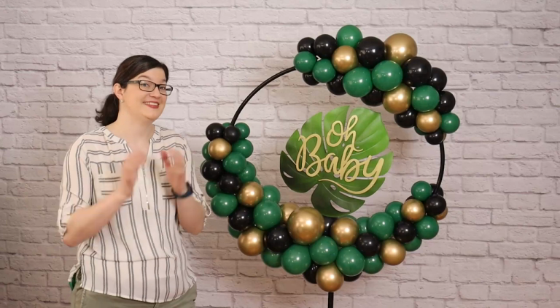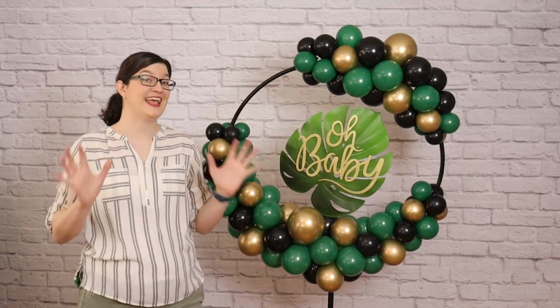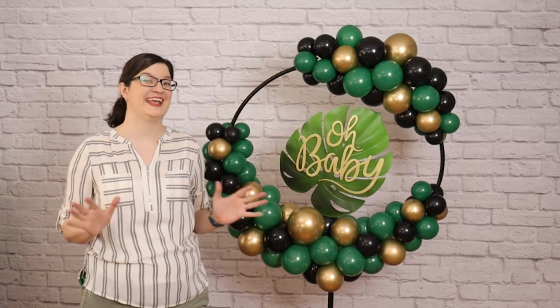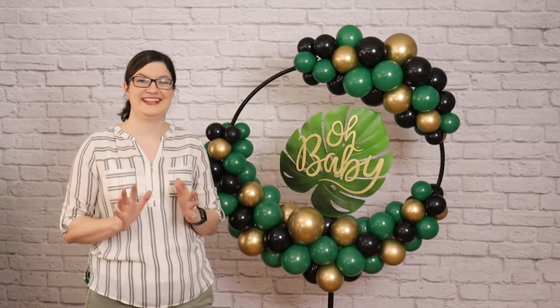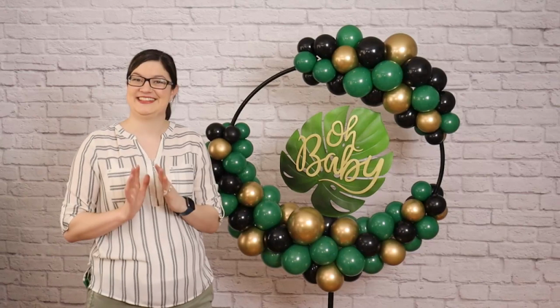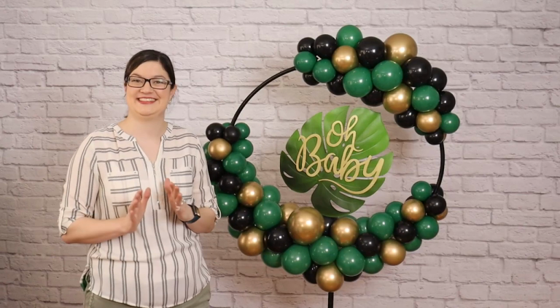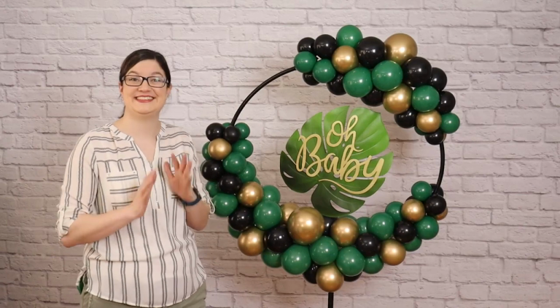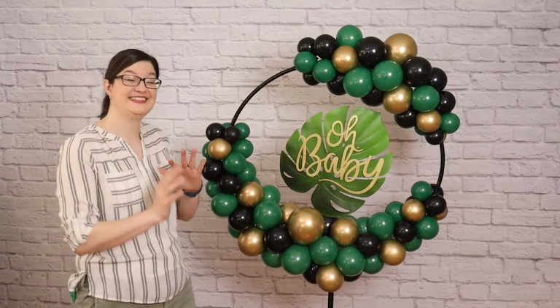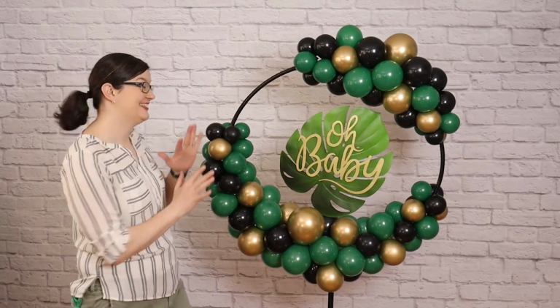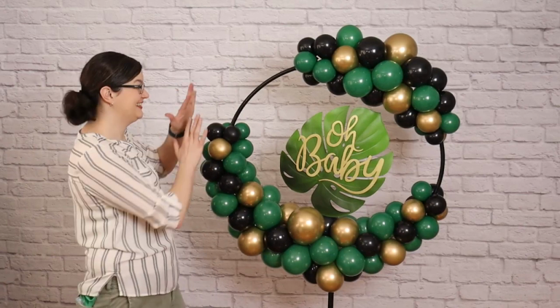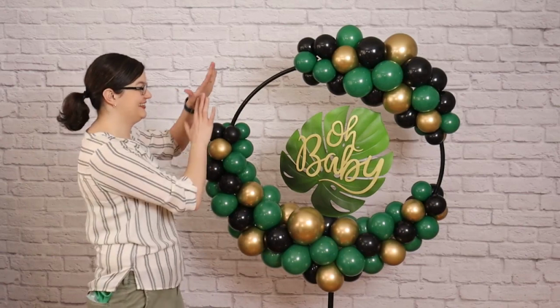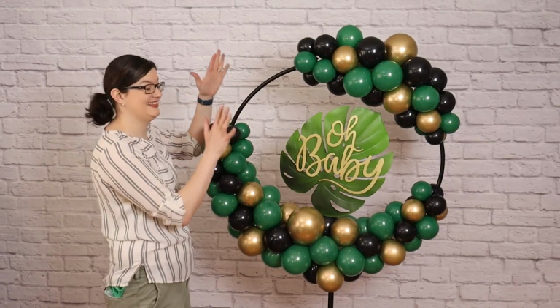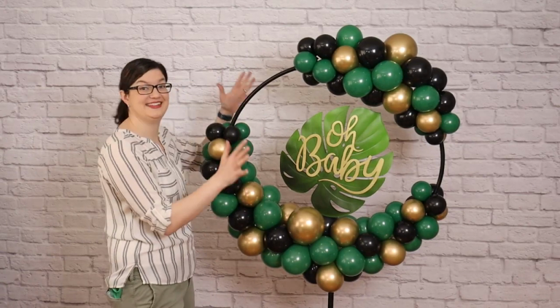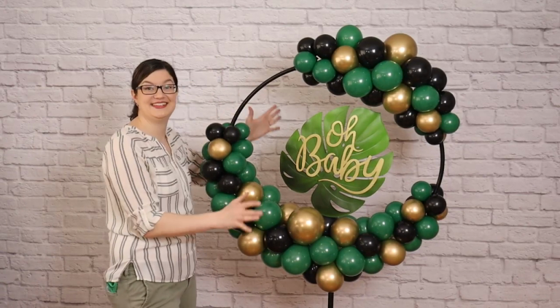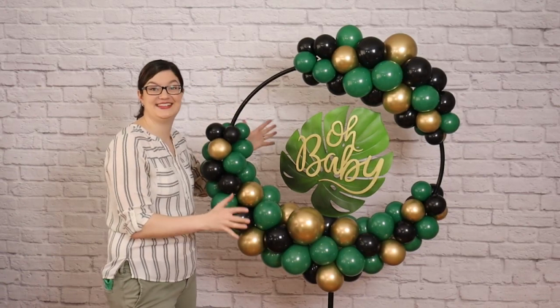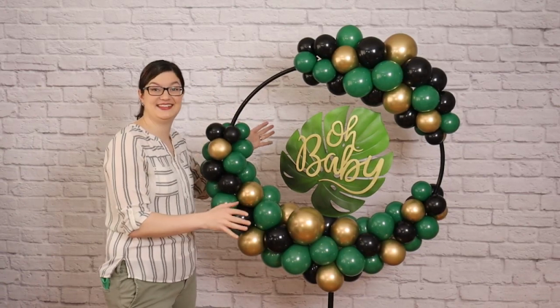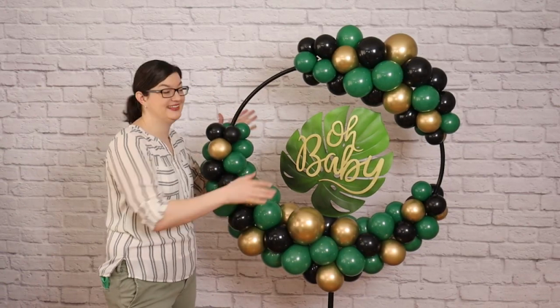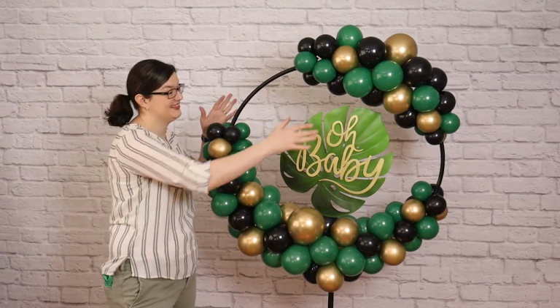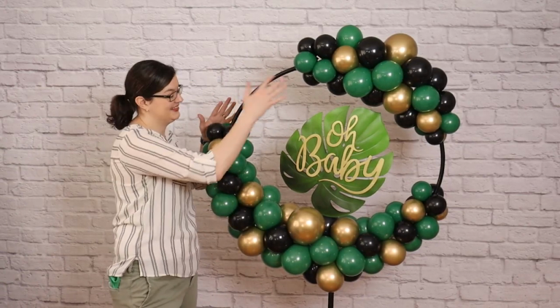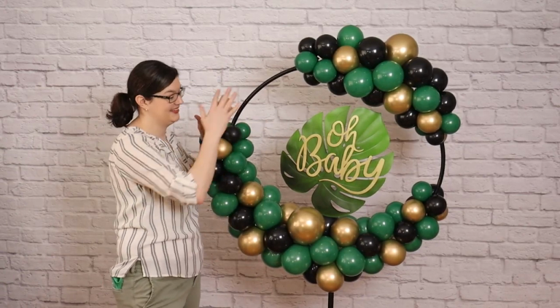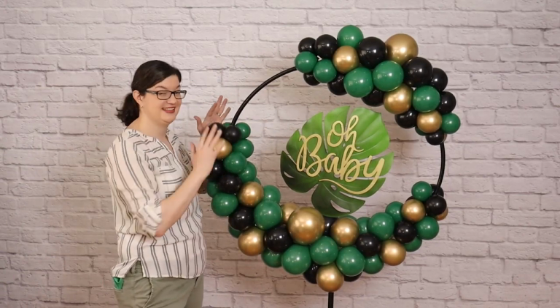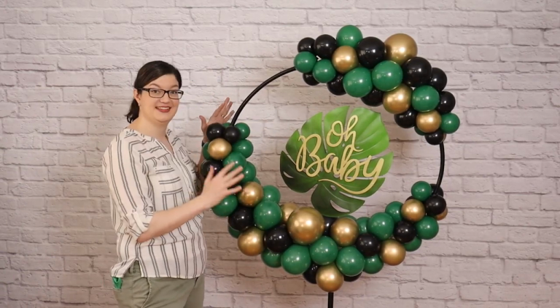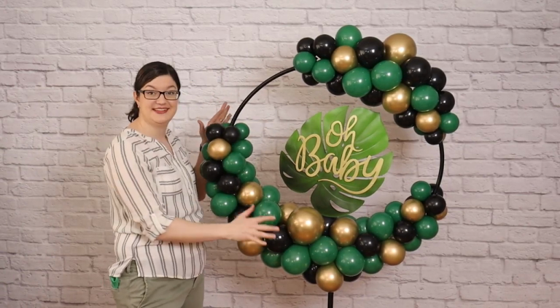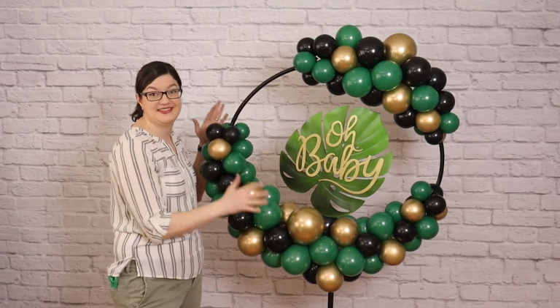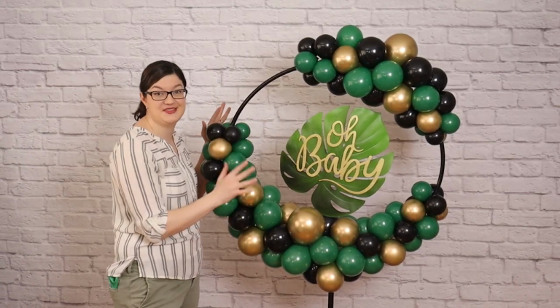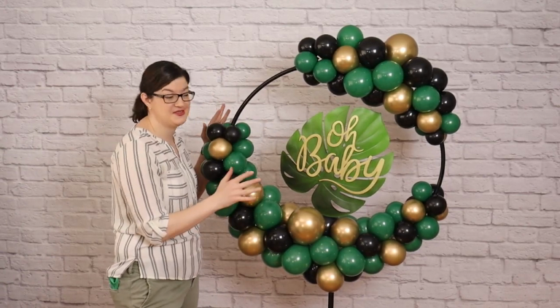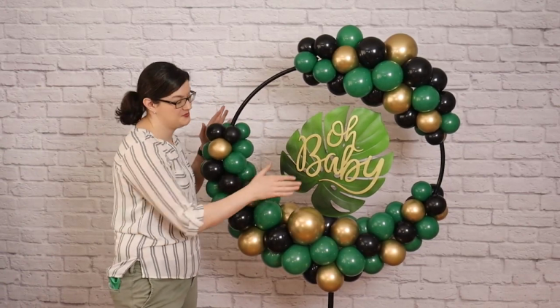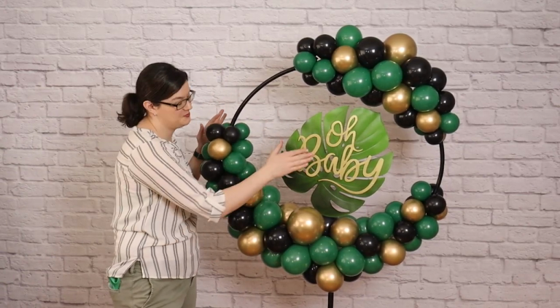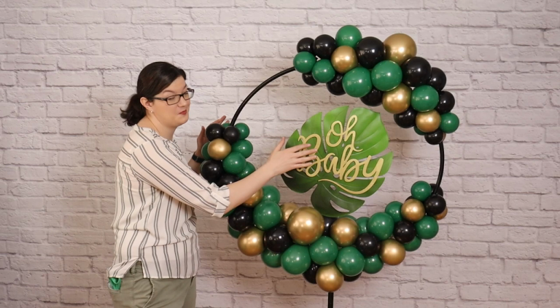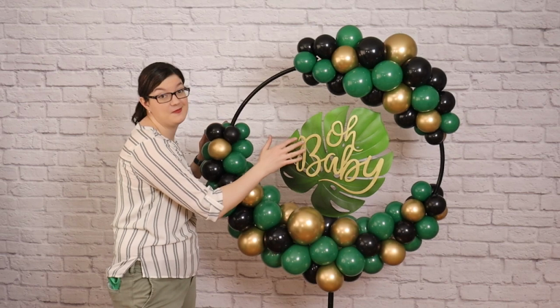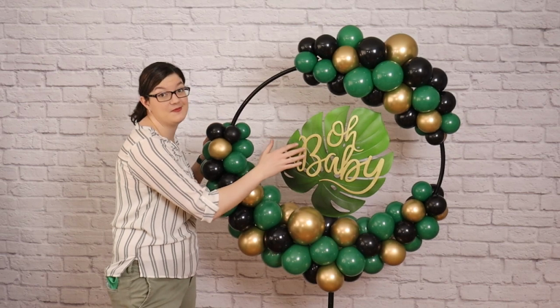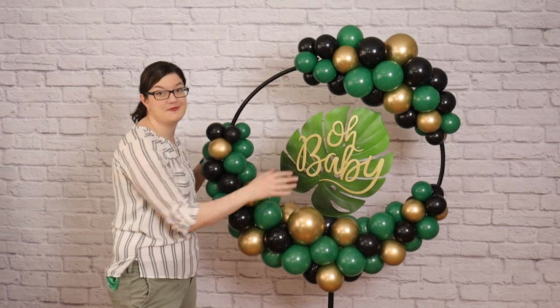Hey, welcome back to my studio. Today I want to show you how to decorate this balloon hoop stand in a tropical baby shower theme.